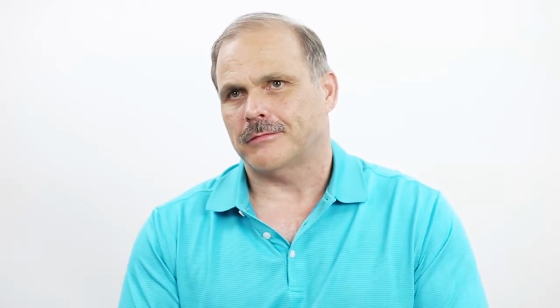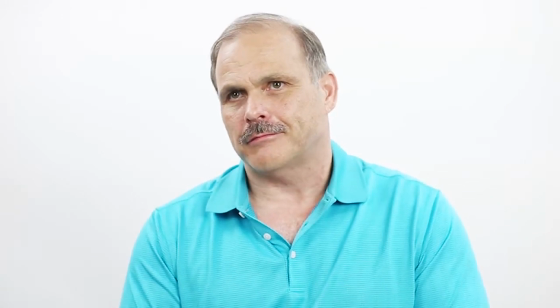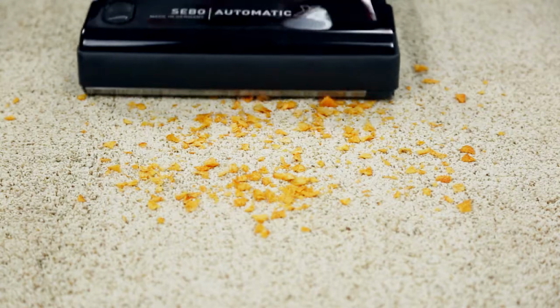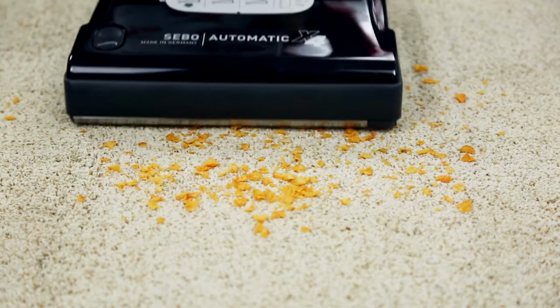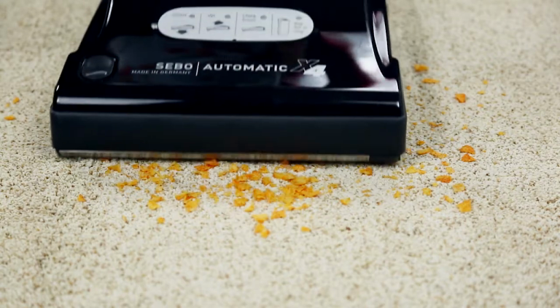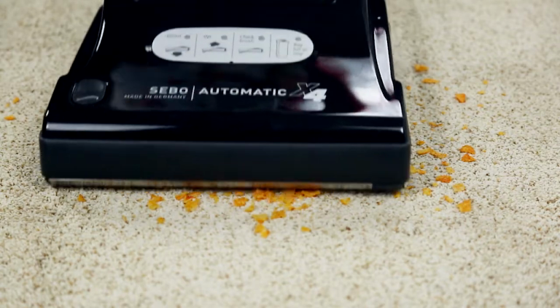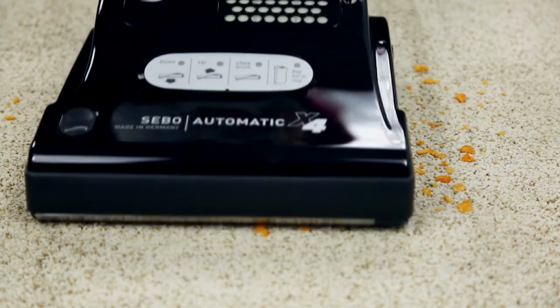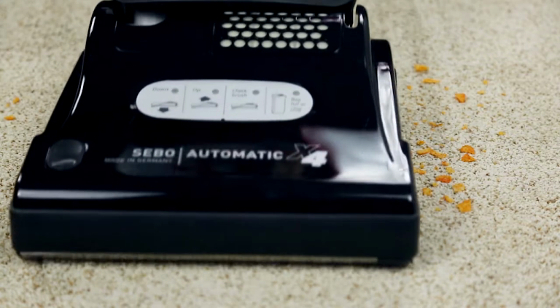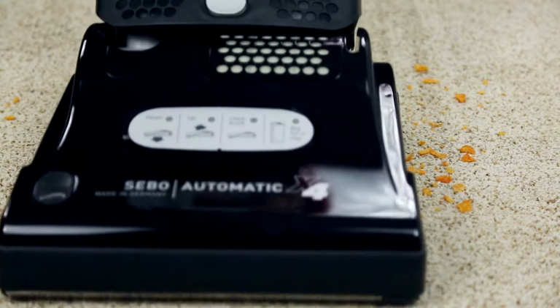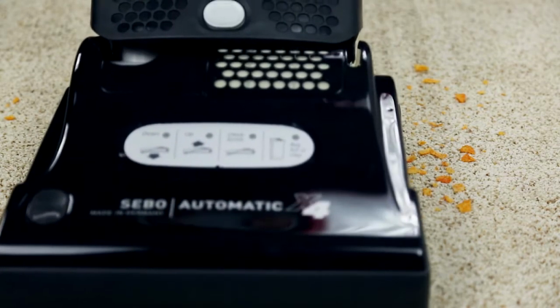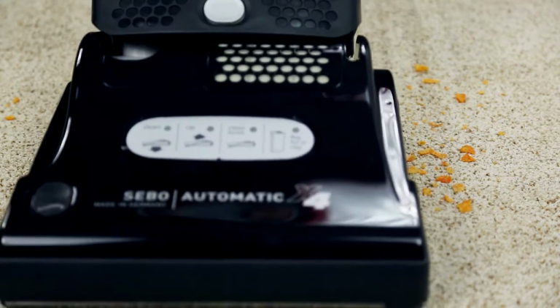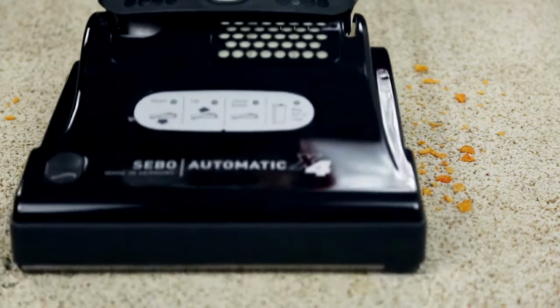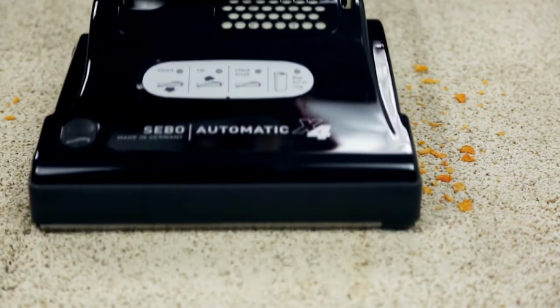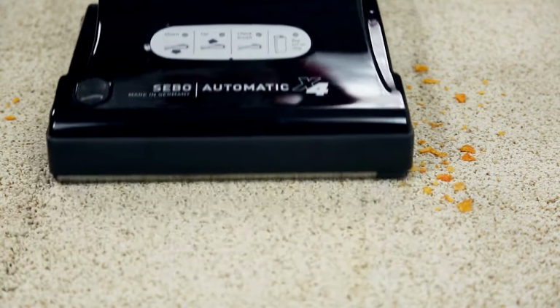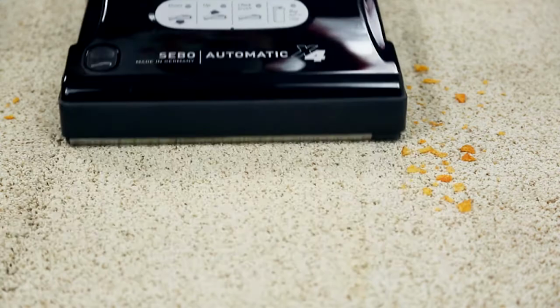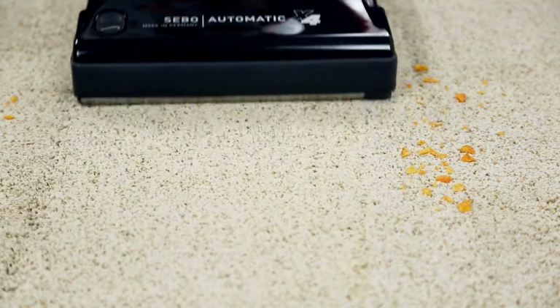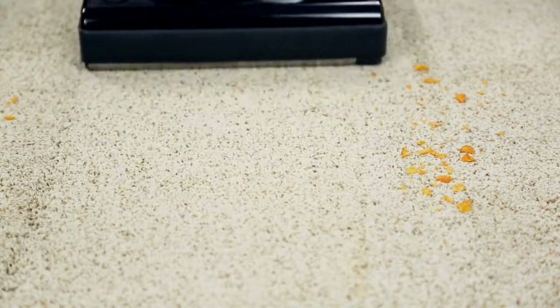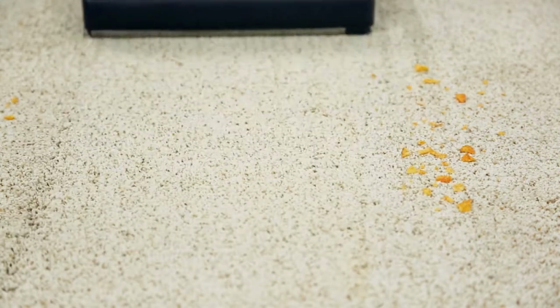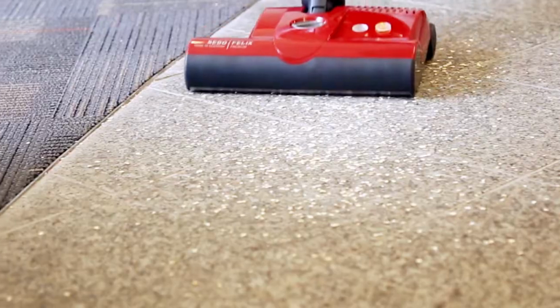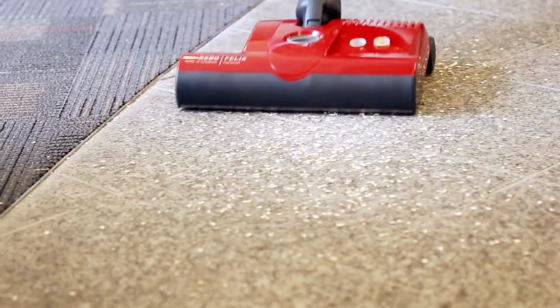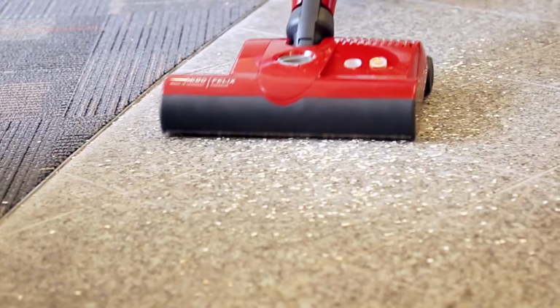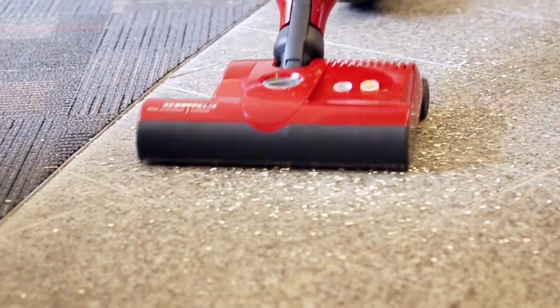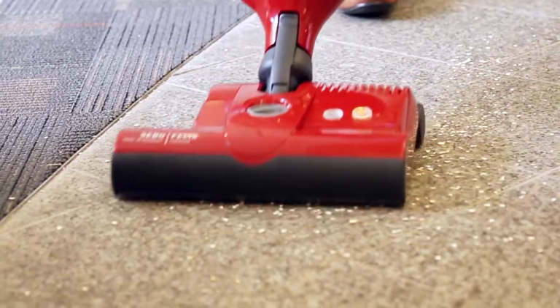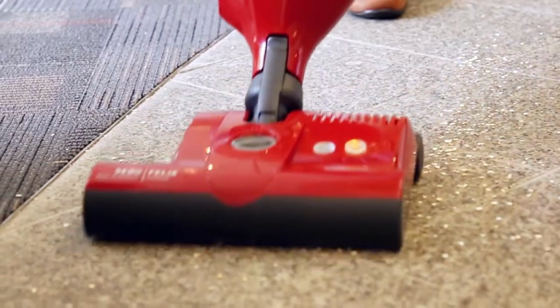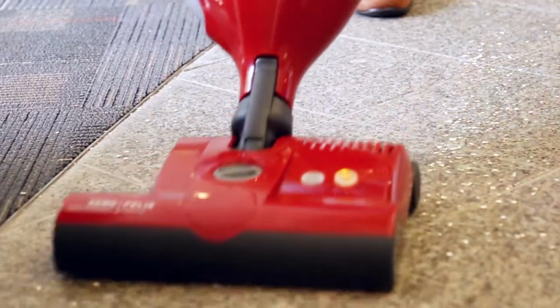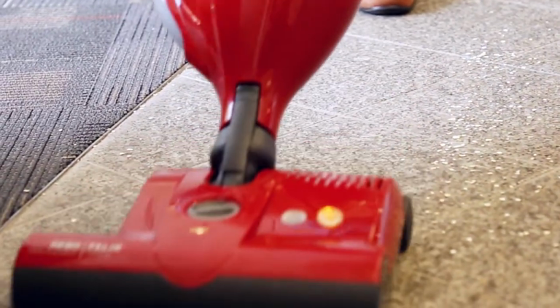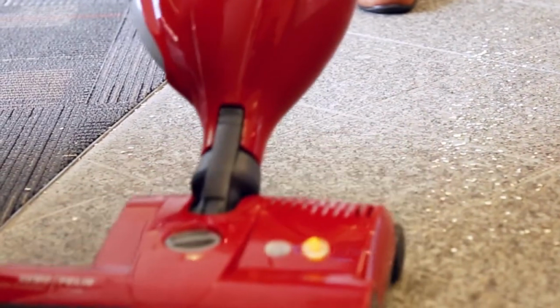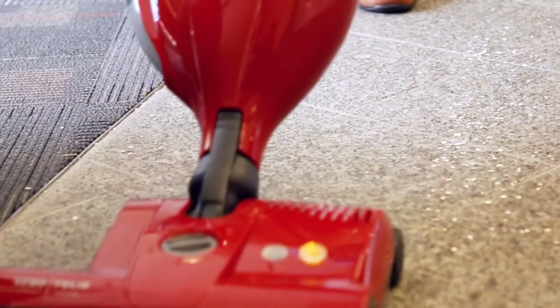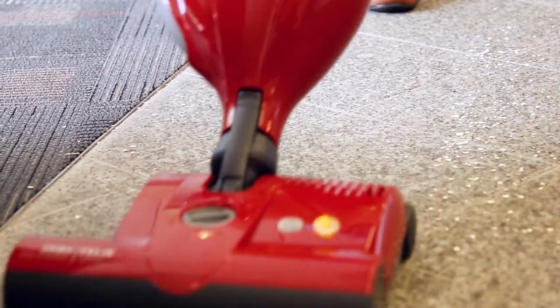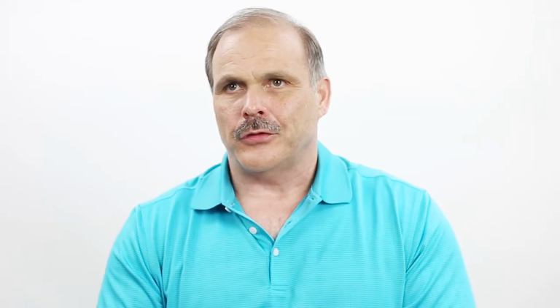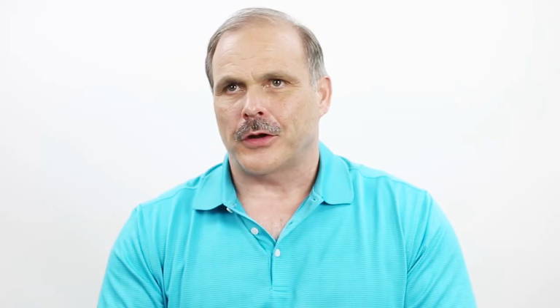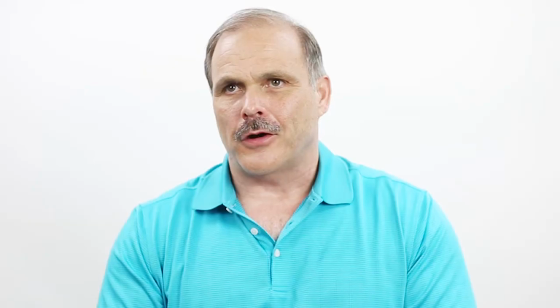Whether it be low carpet, smooth carpet, or tile, SIBO vacuums can do it all.